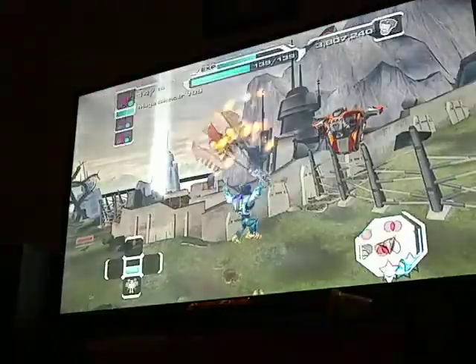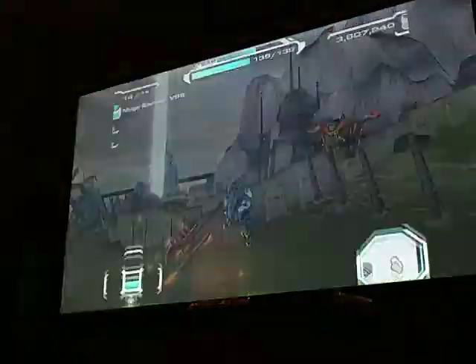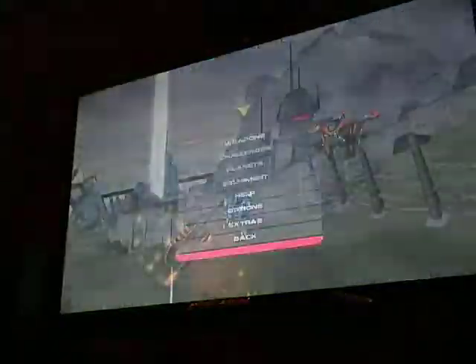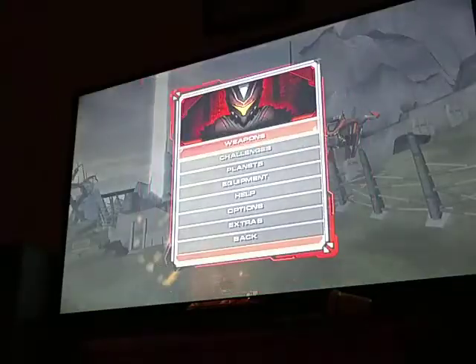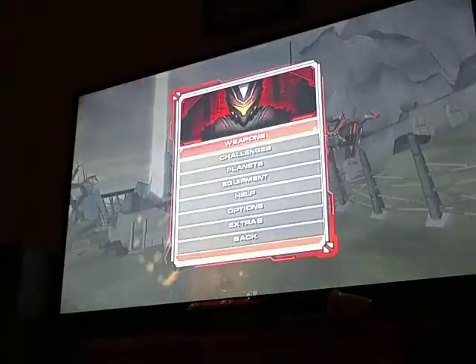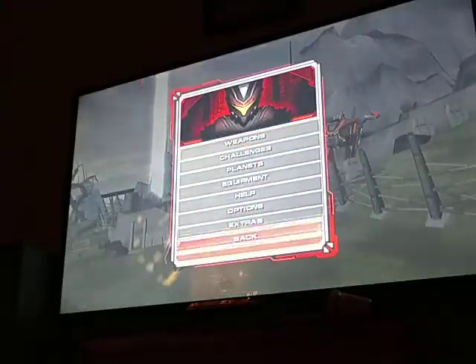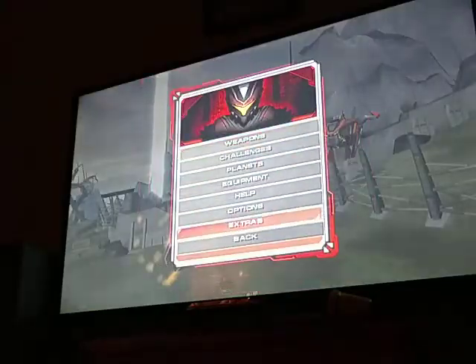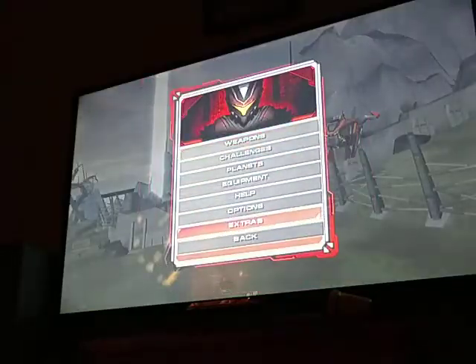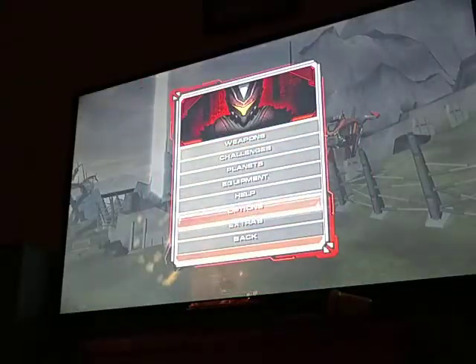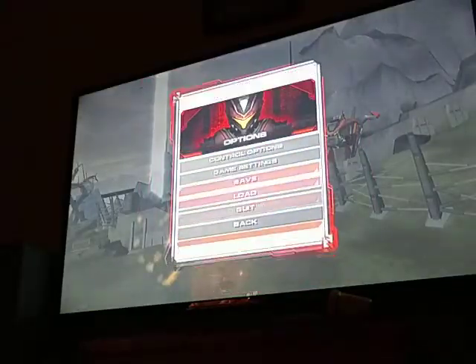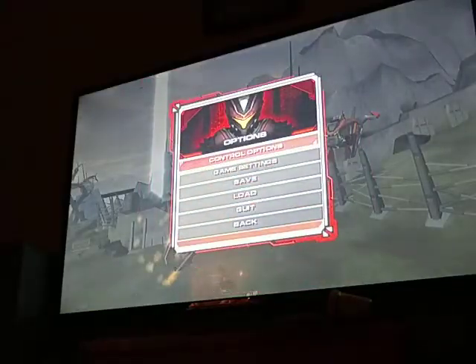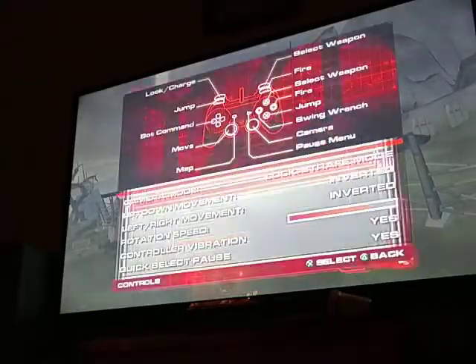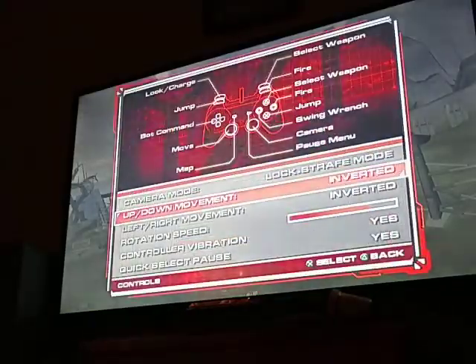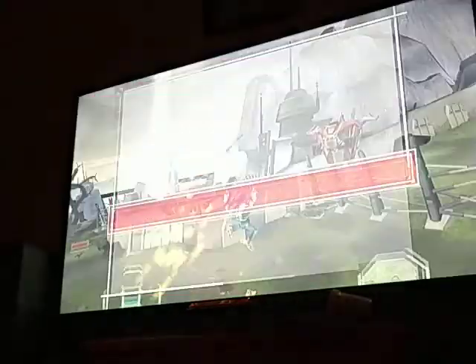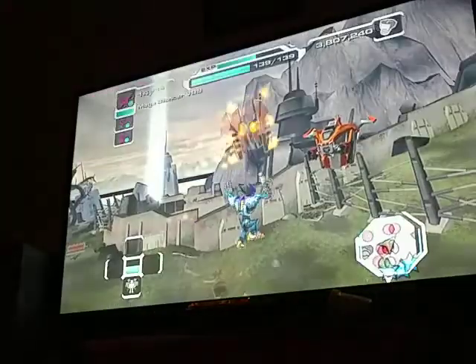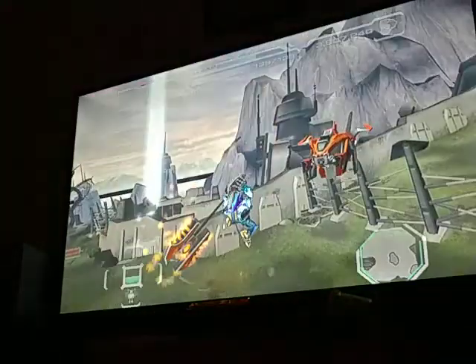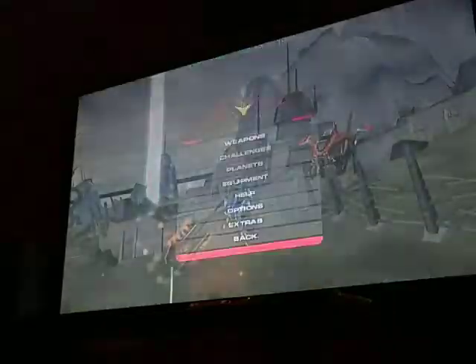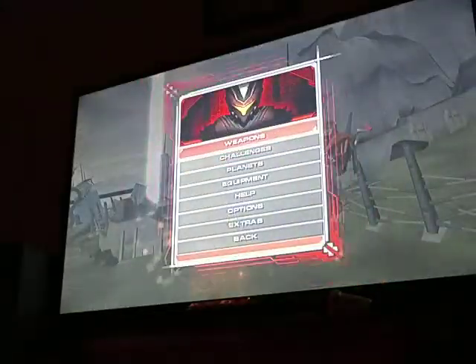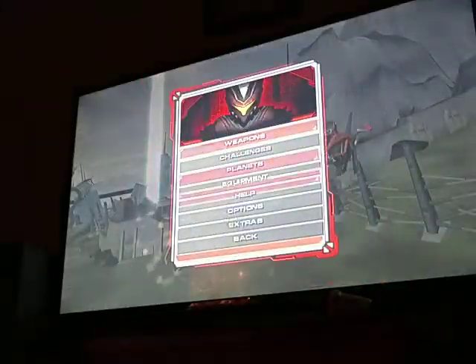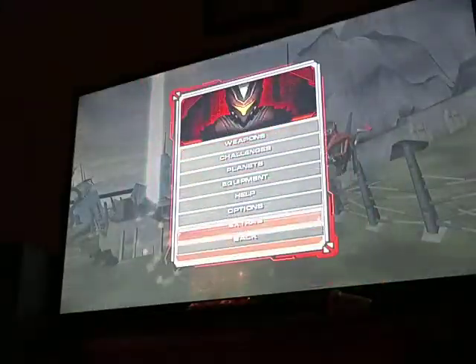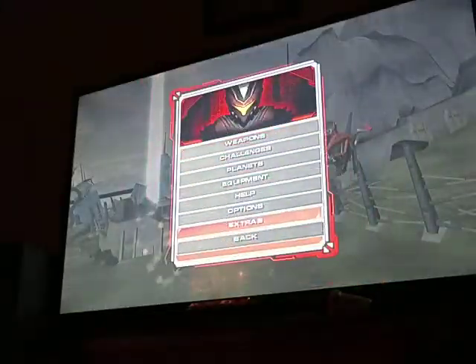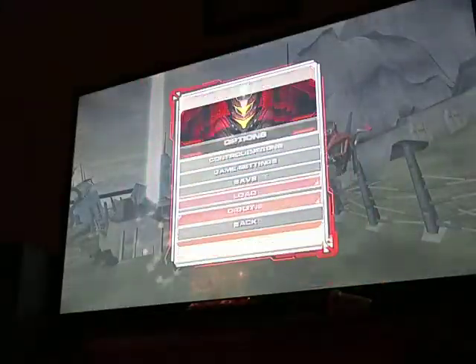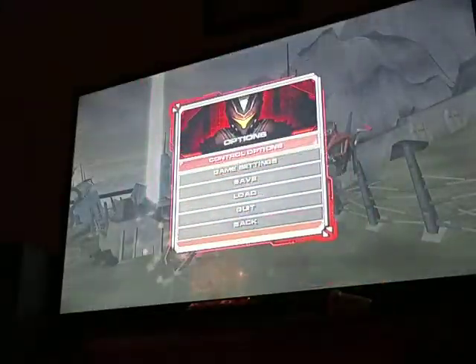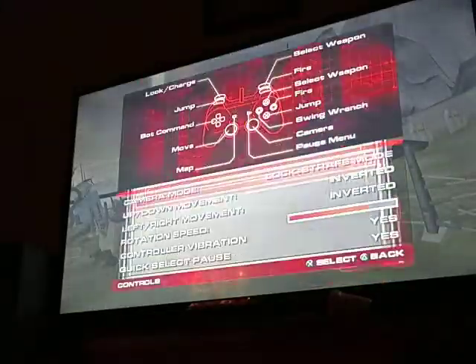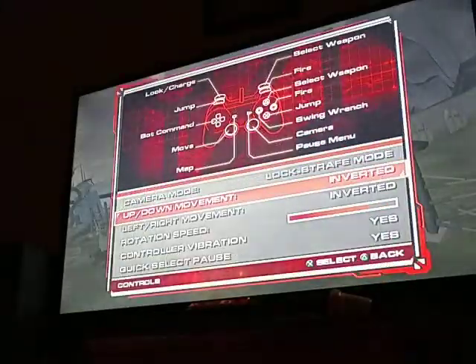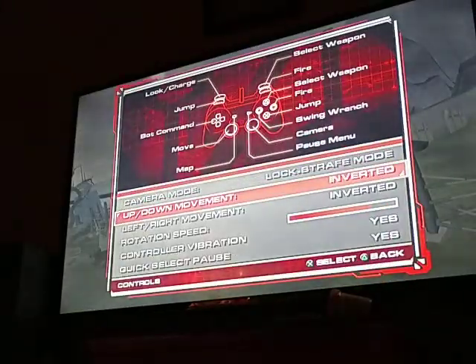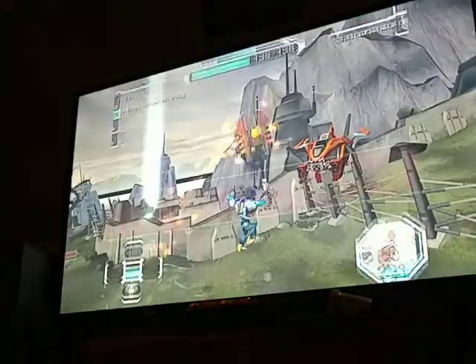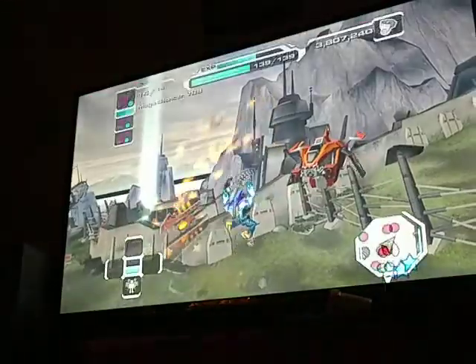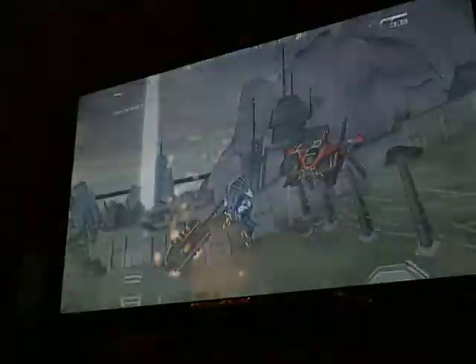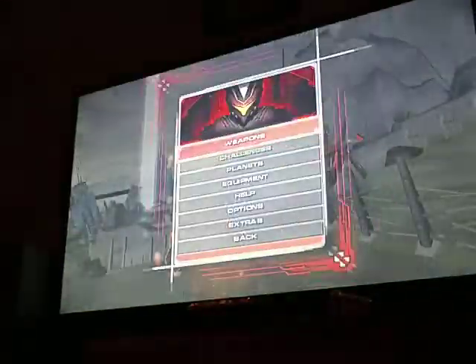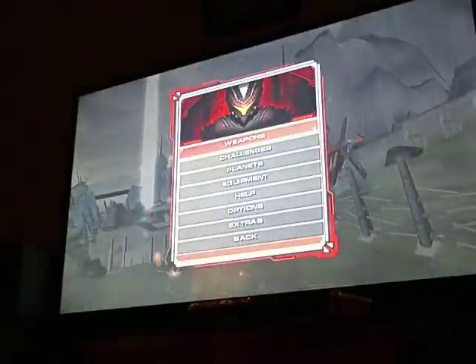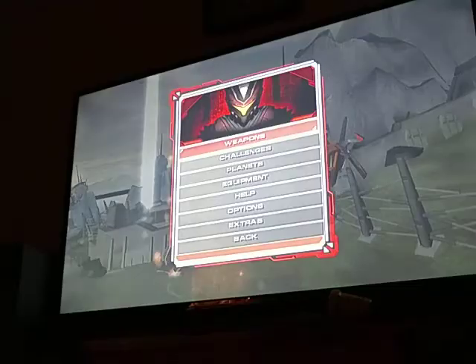Right now I'm using my bad controller, and it holds up-left a bit, and I don't have my good one on me.